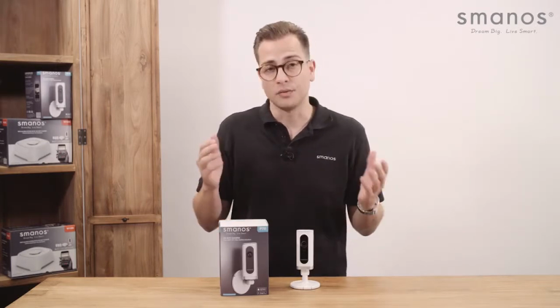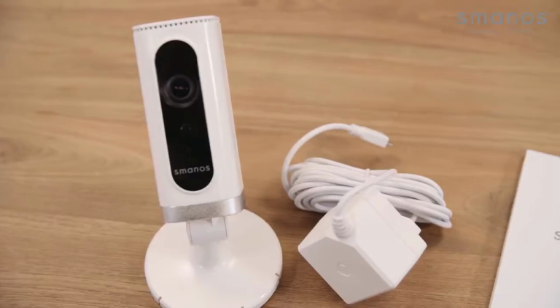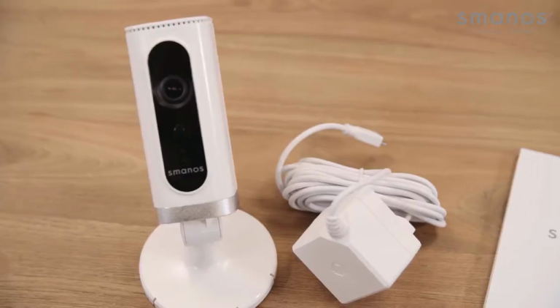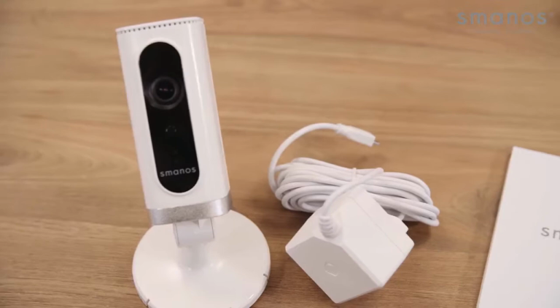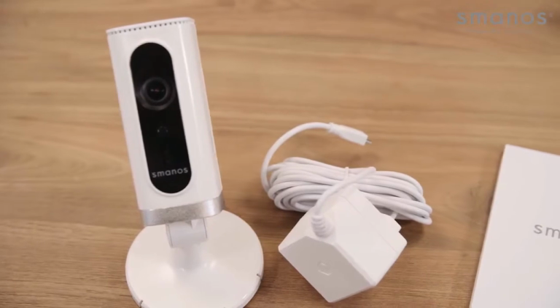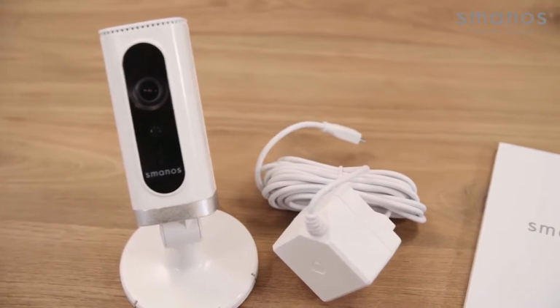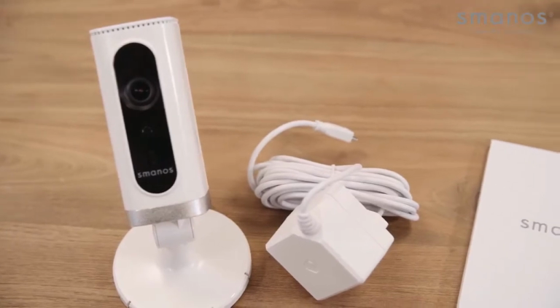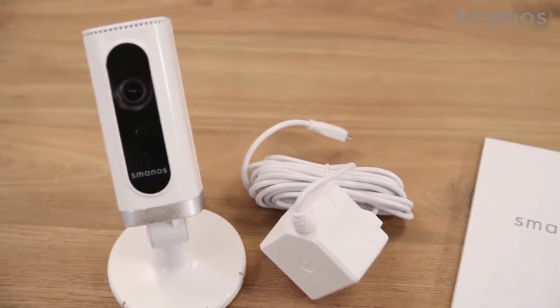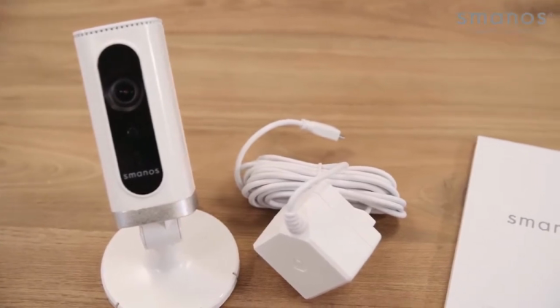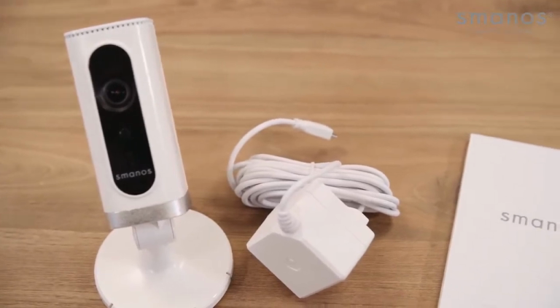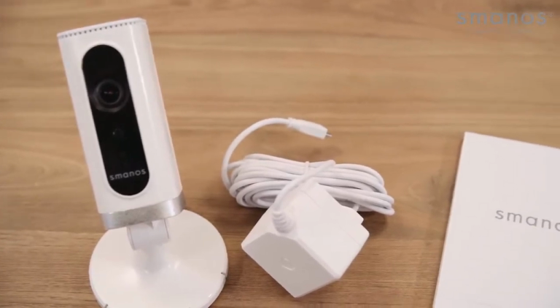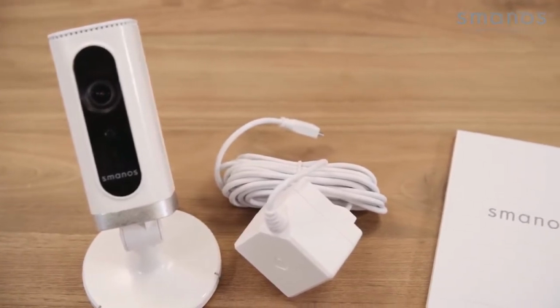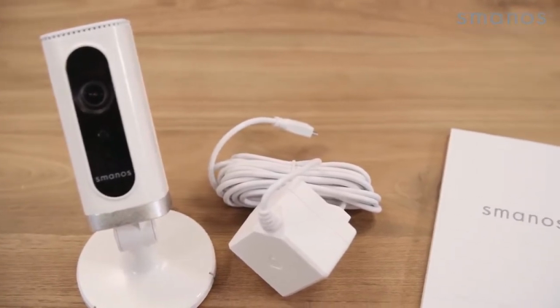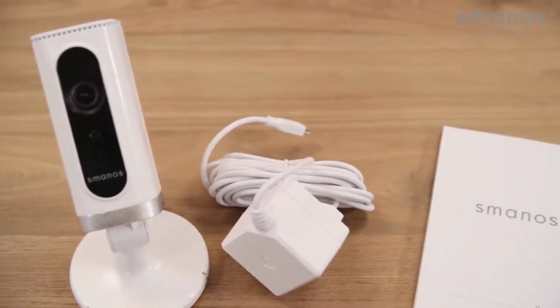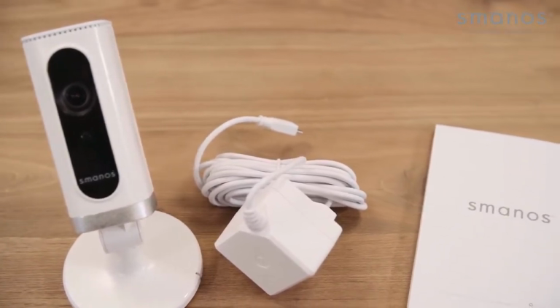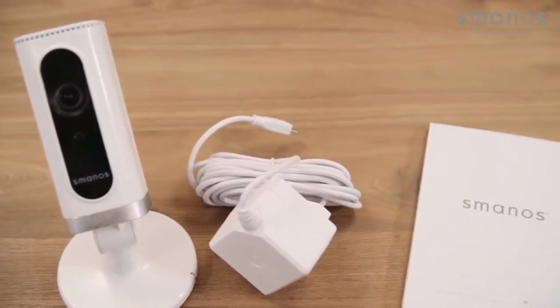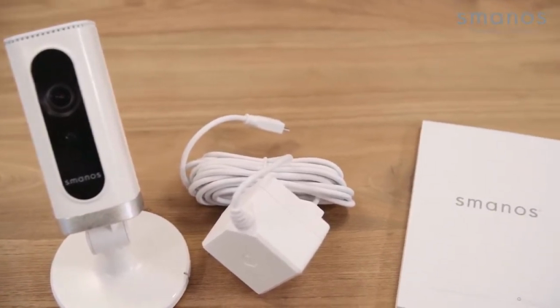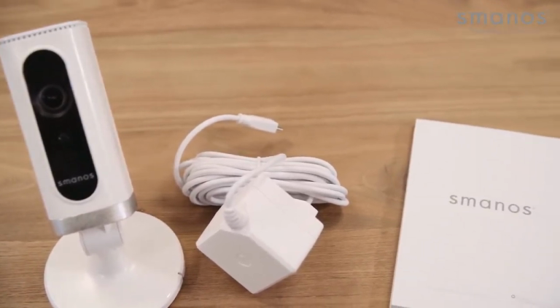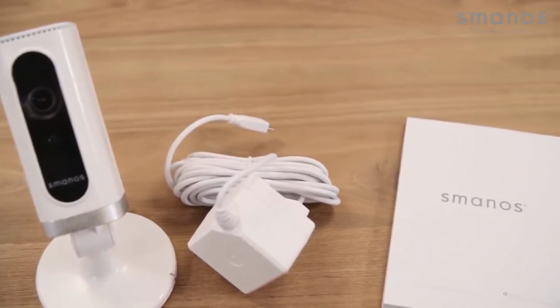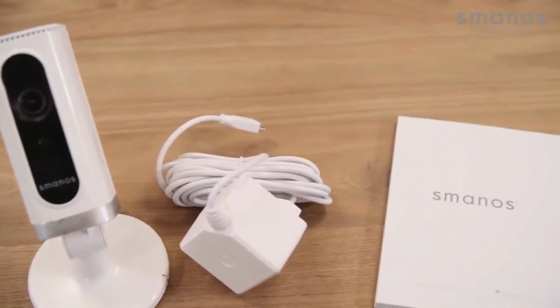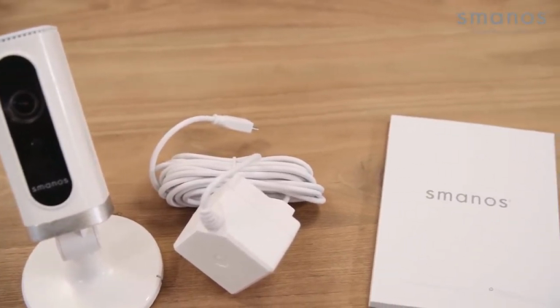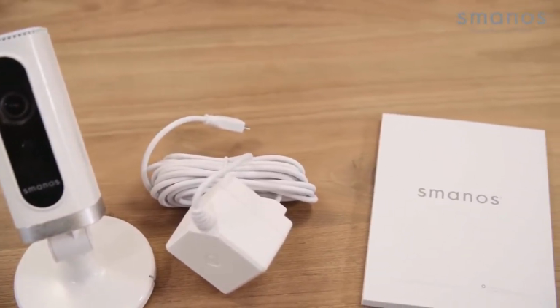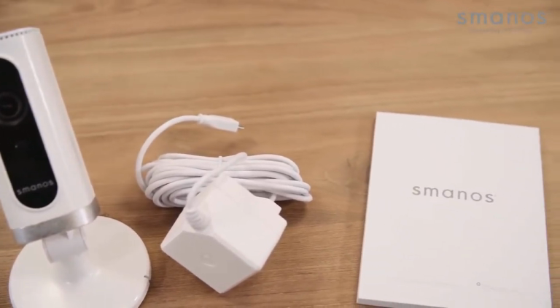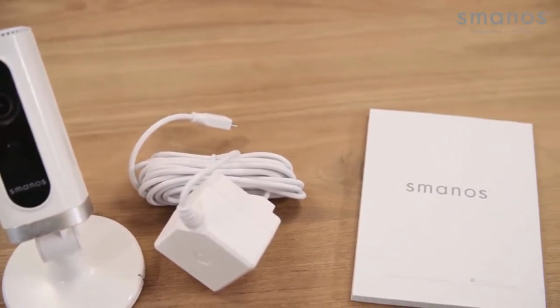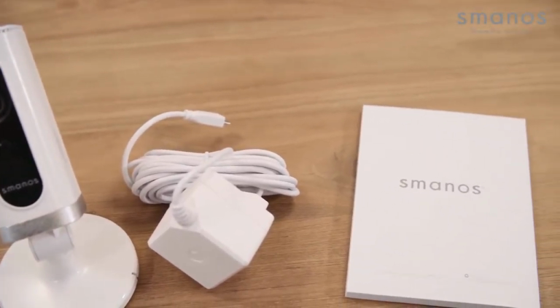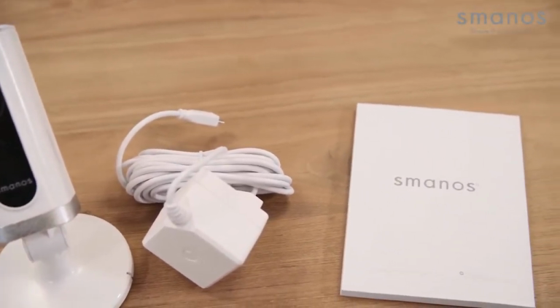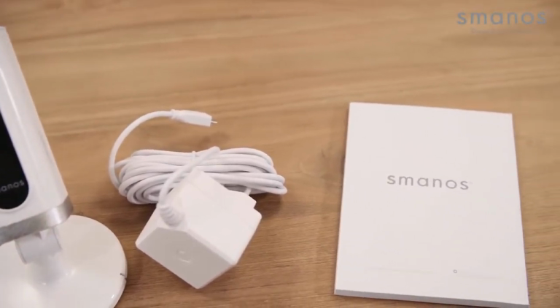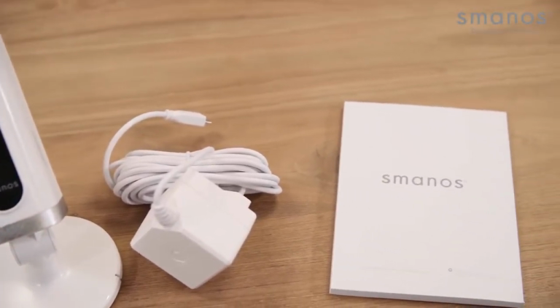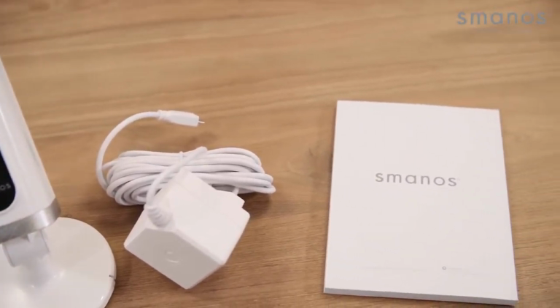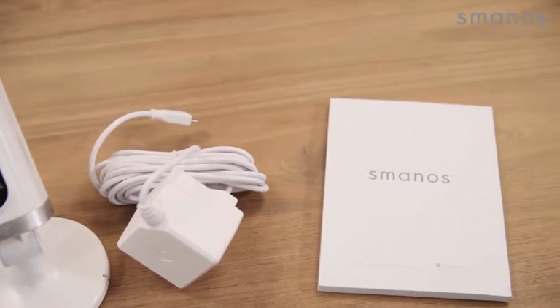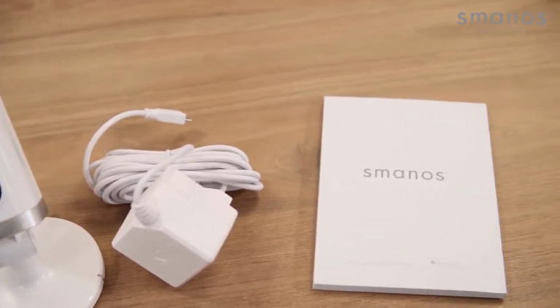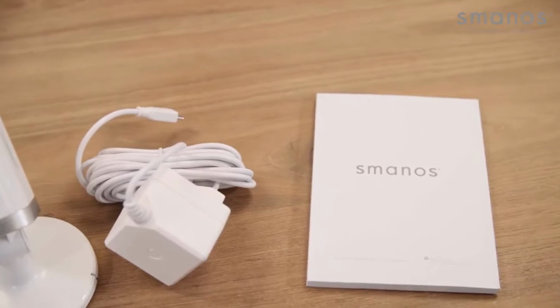The P70 package contains the P70 camera, wall mount, AC adapter, and its documentation.